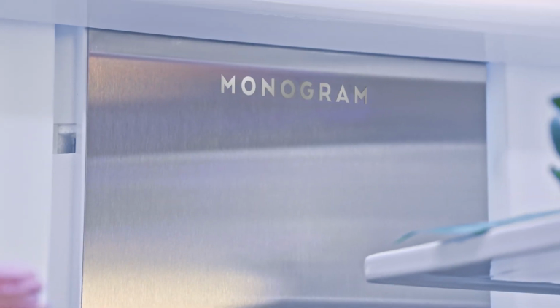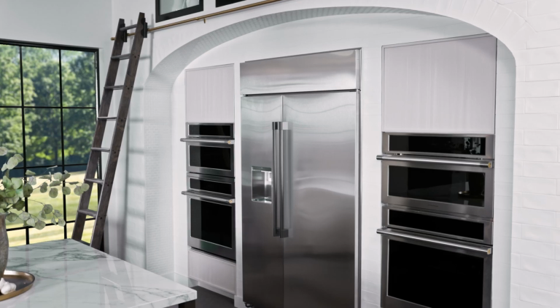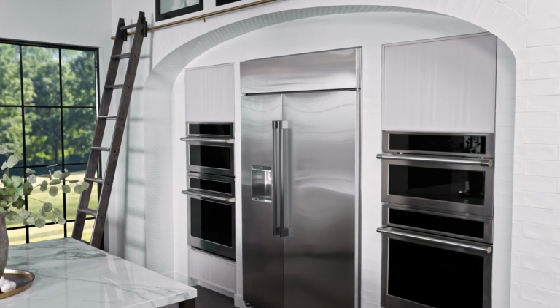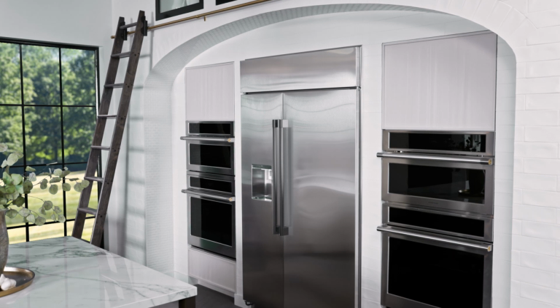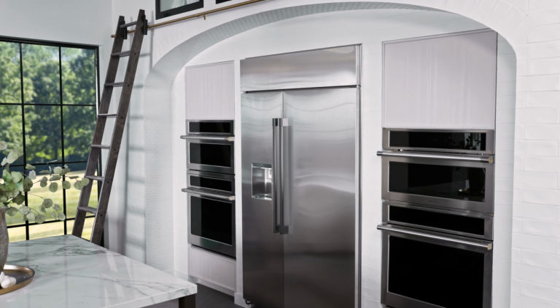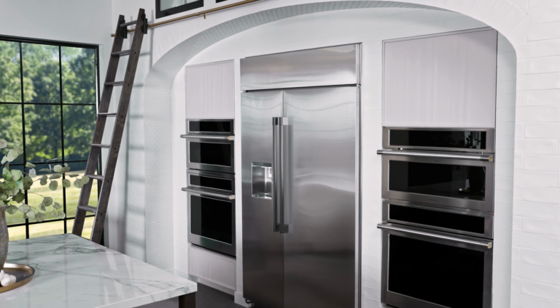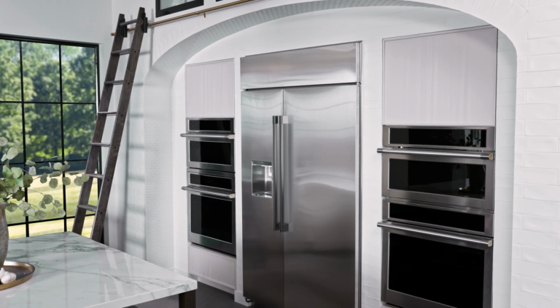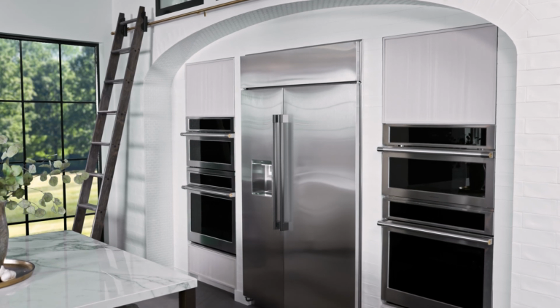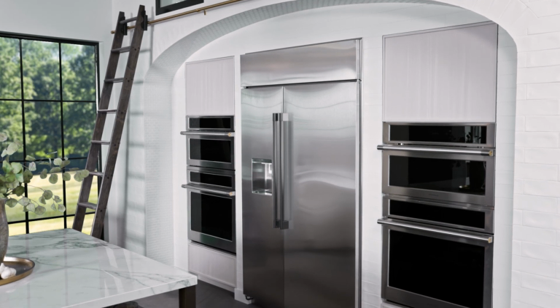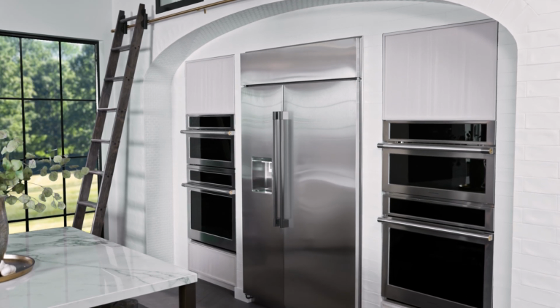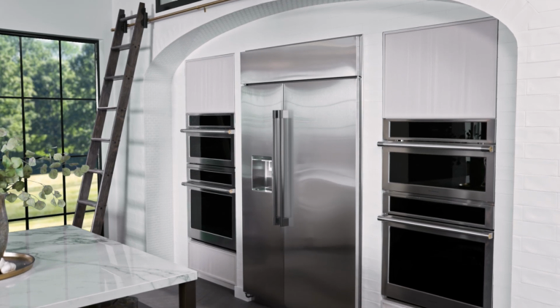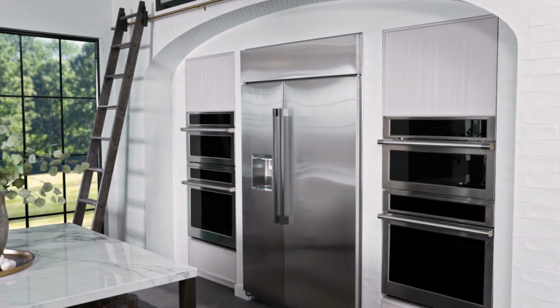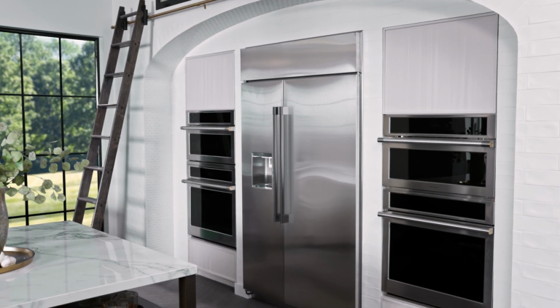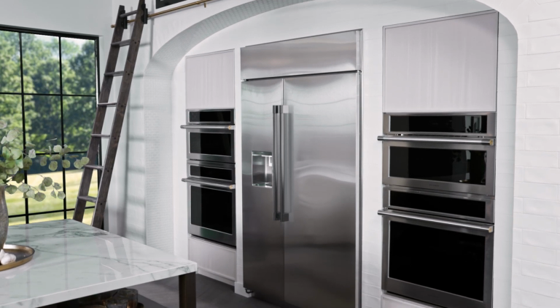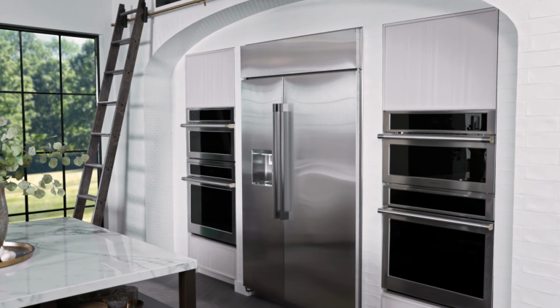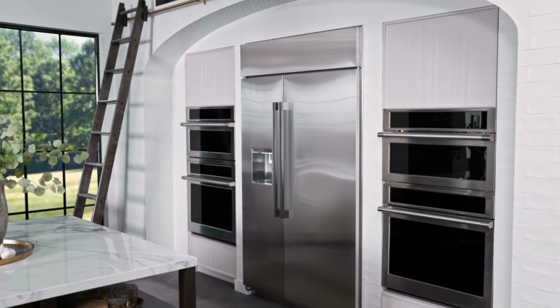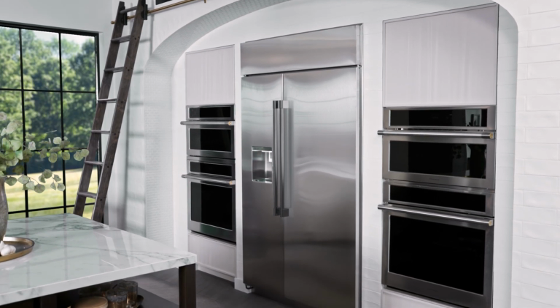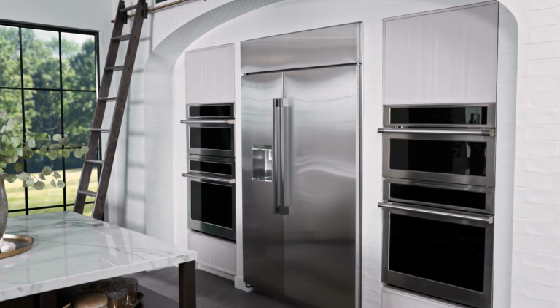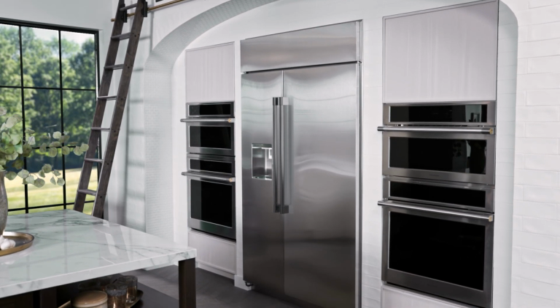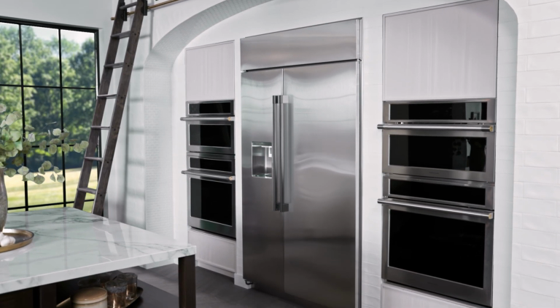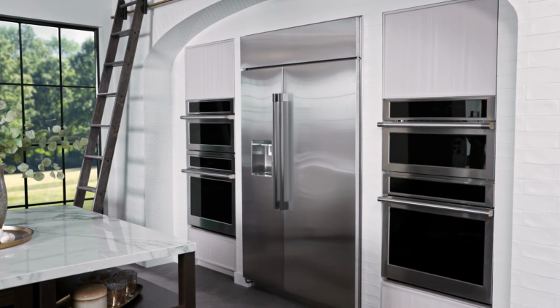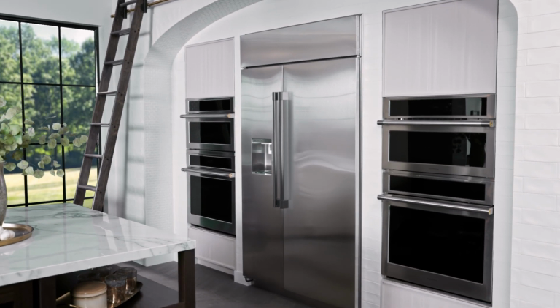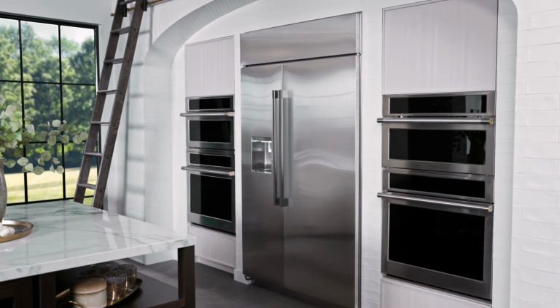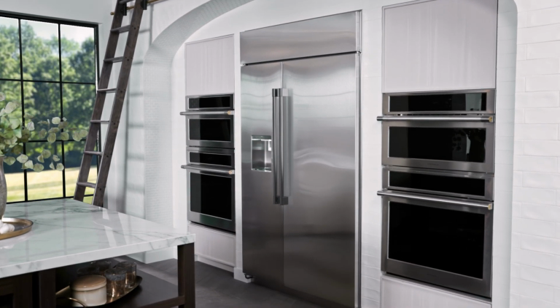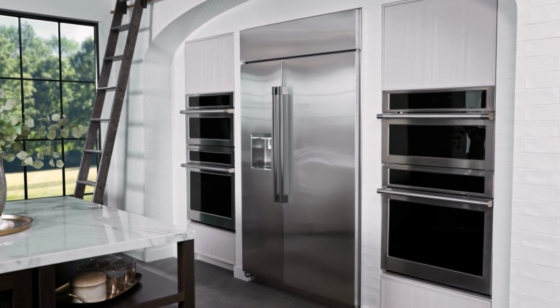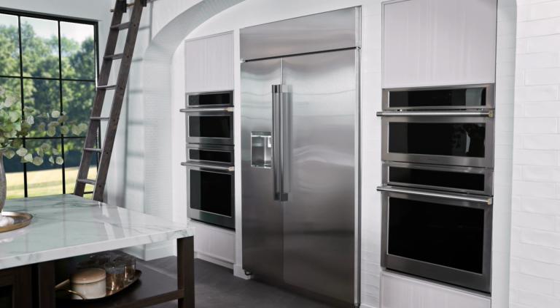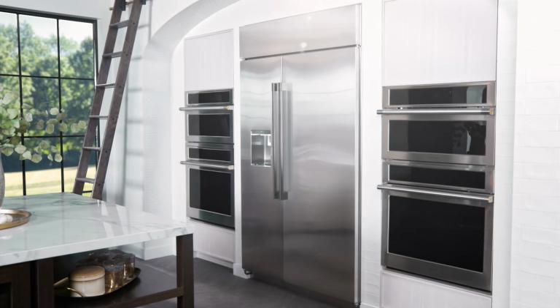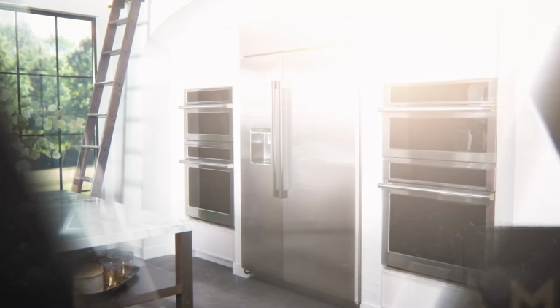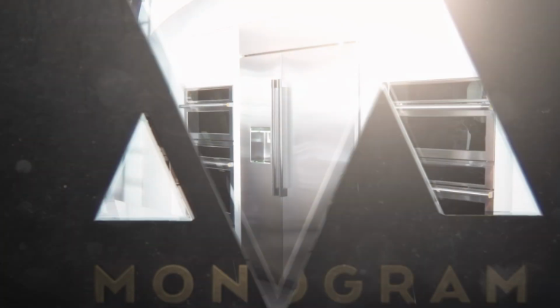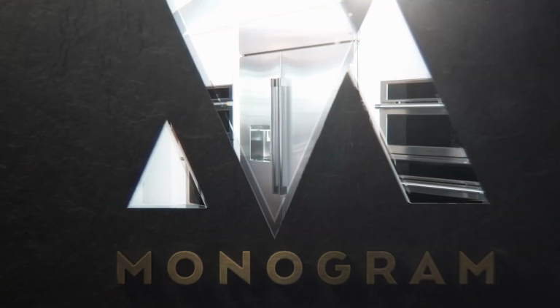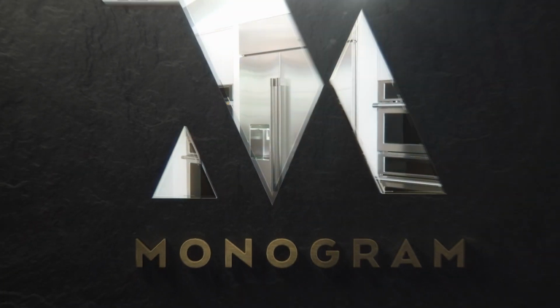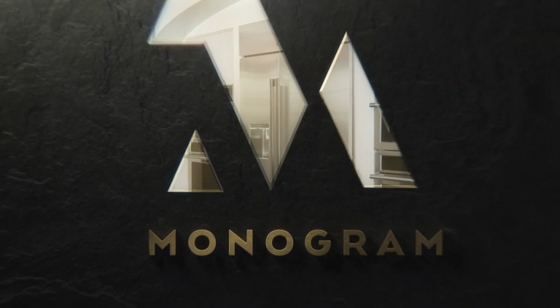All together, this Monogram side-by-side refrigerator is redefining luxury appliances one detail at a time.